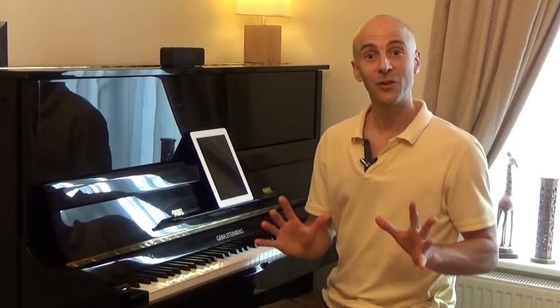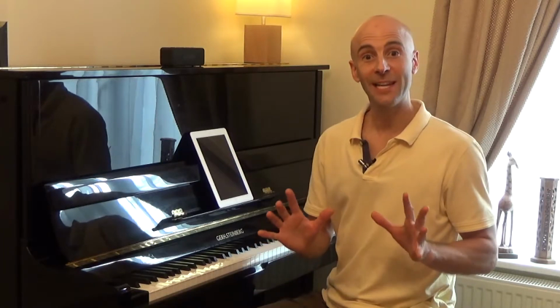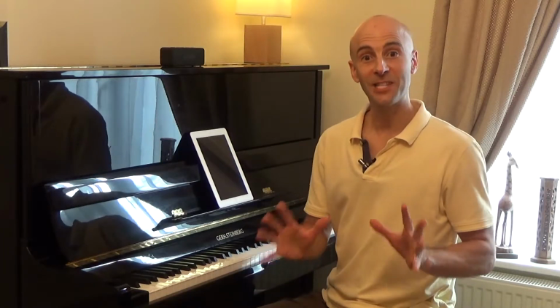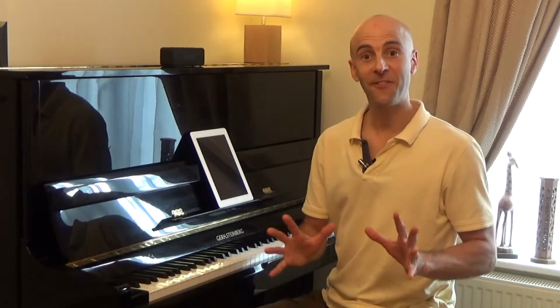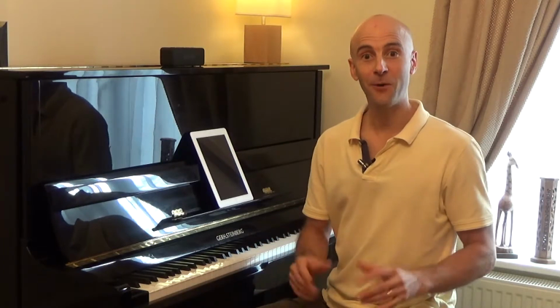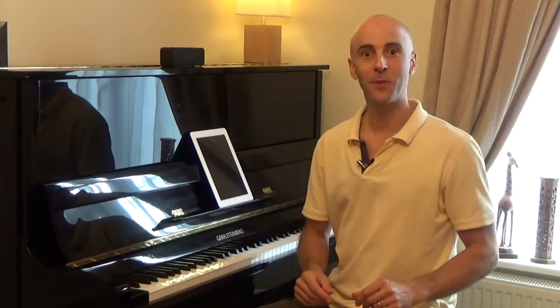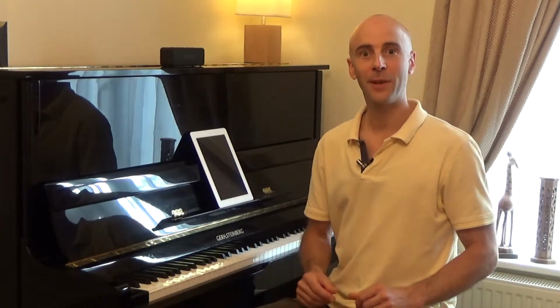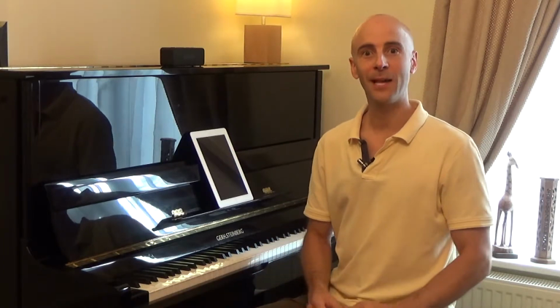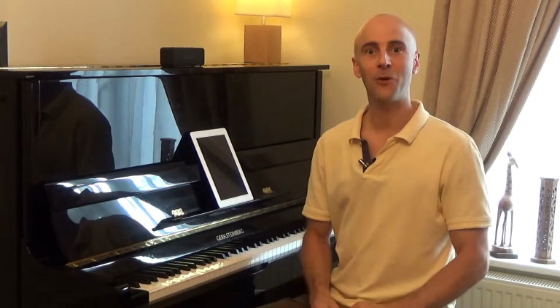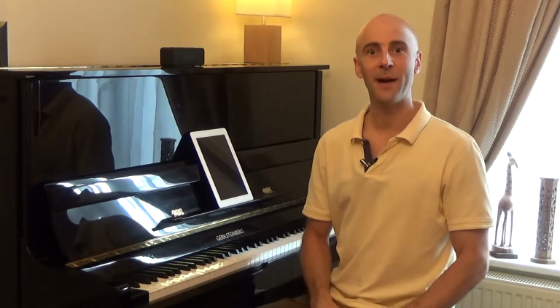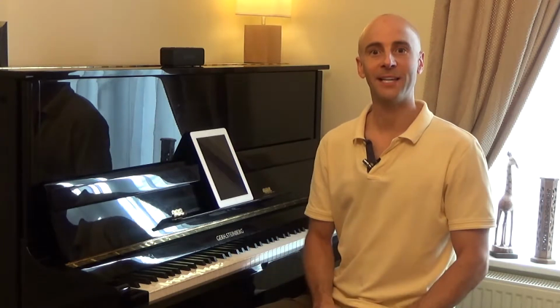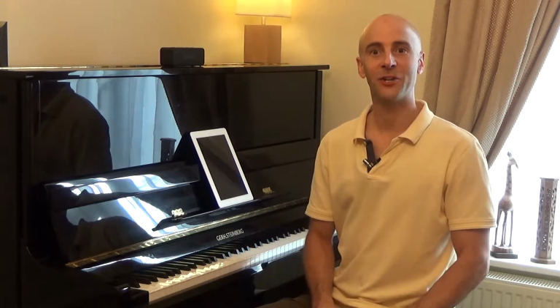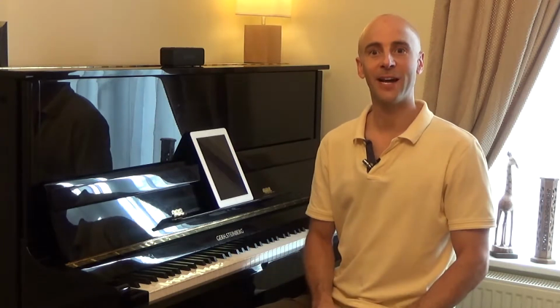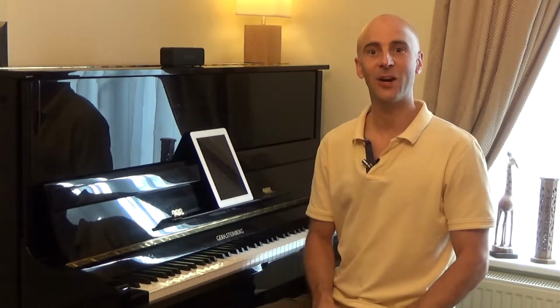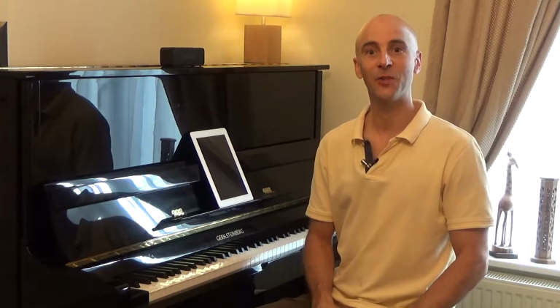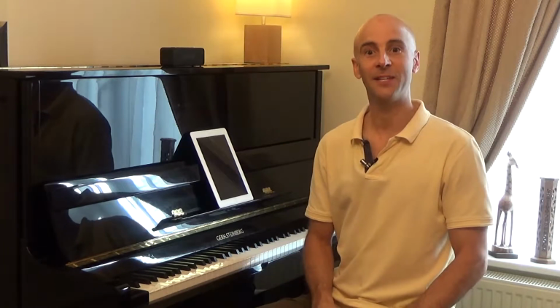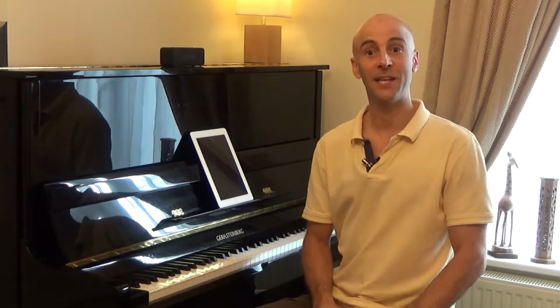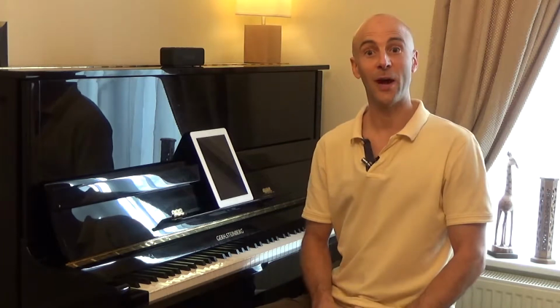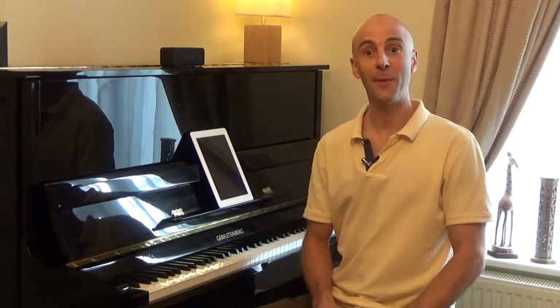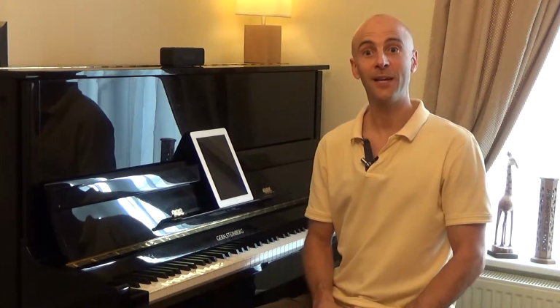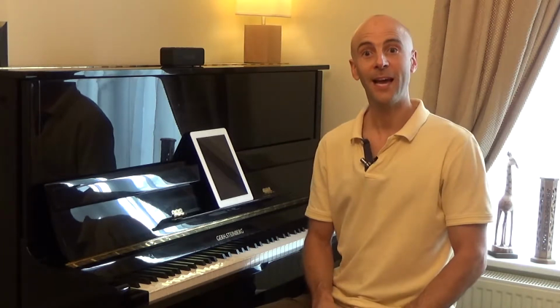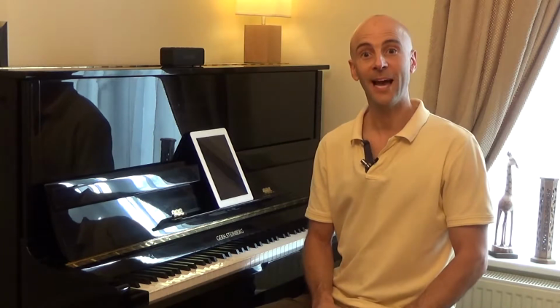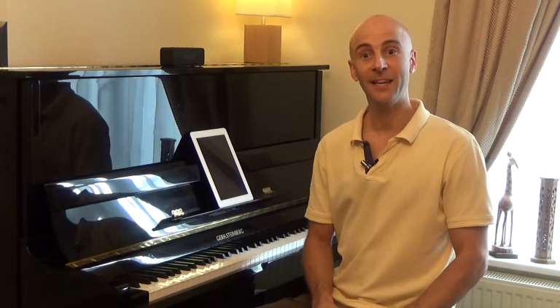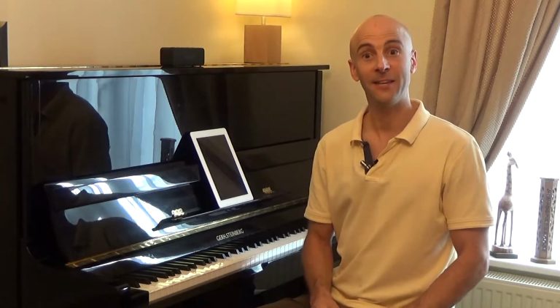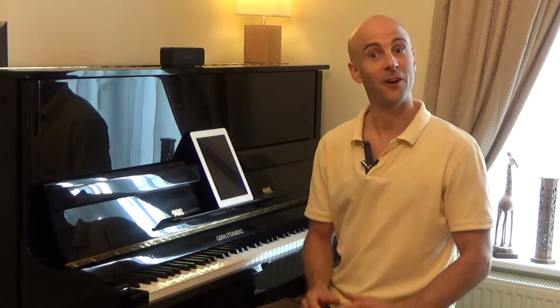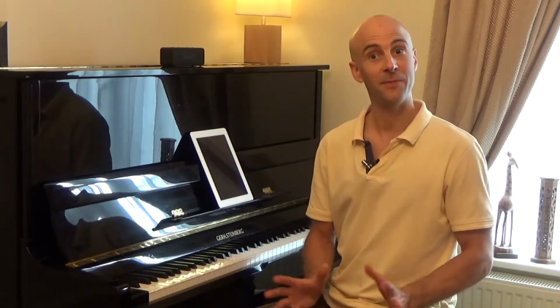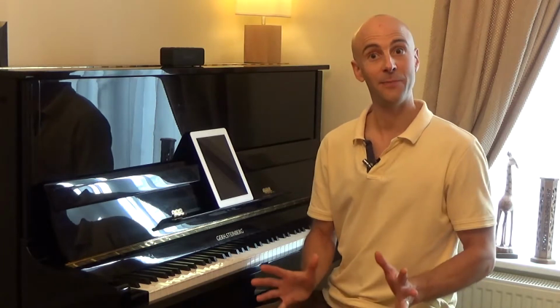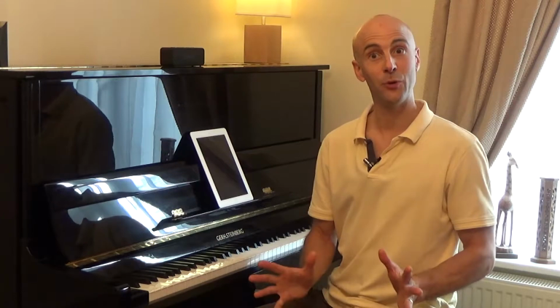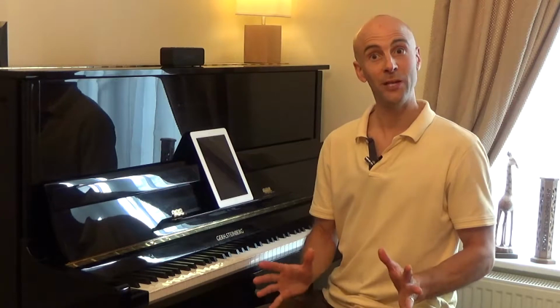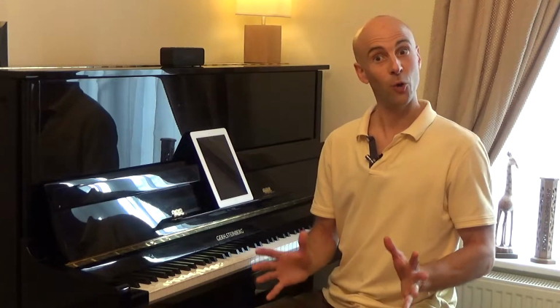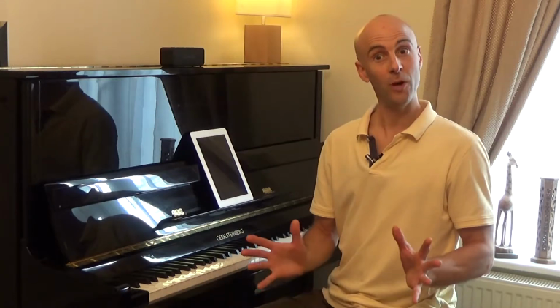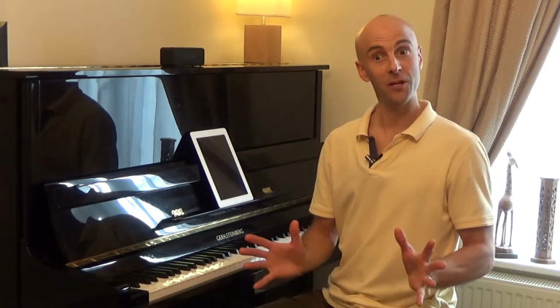So let's fire up the play-along backing track on the Tido app and give Honey Bee Boogie a whirl.